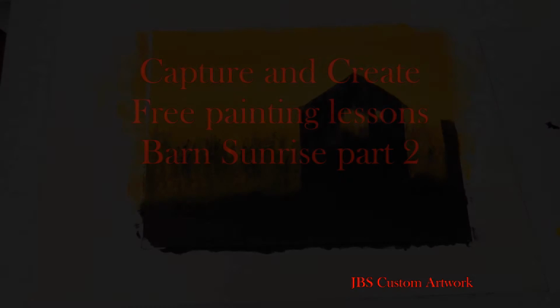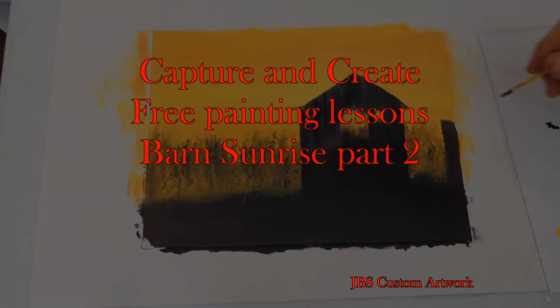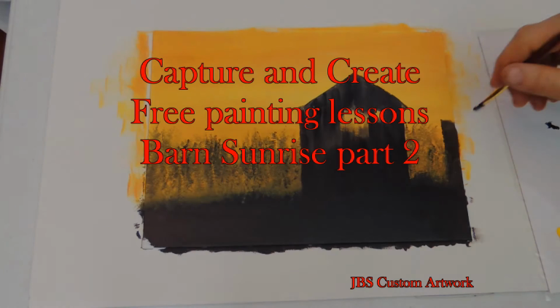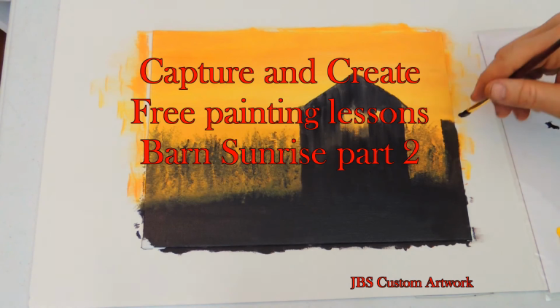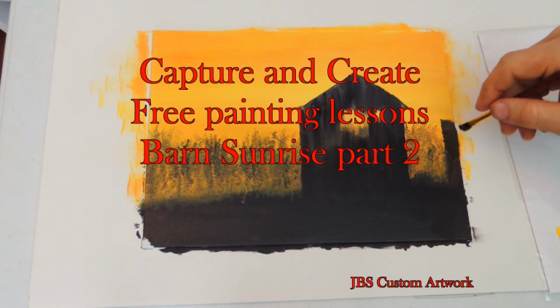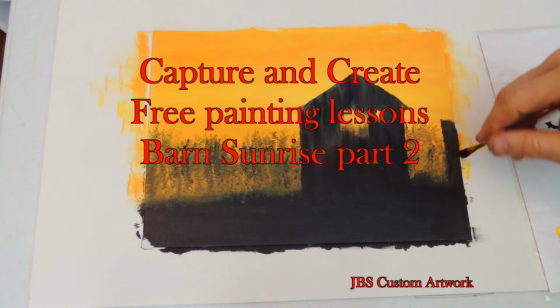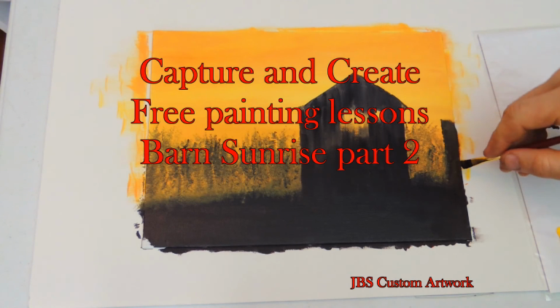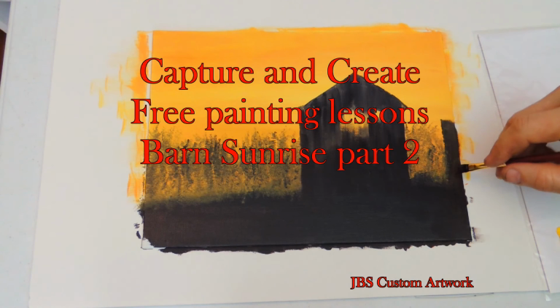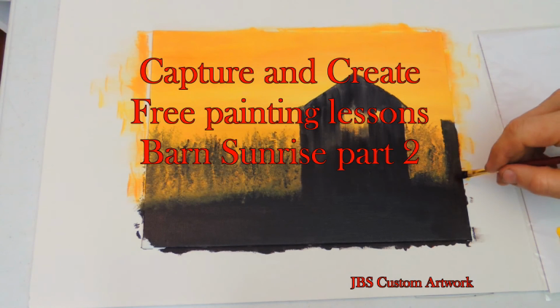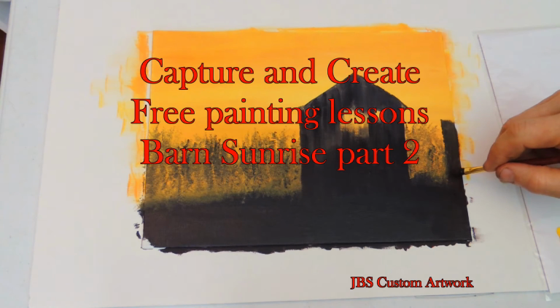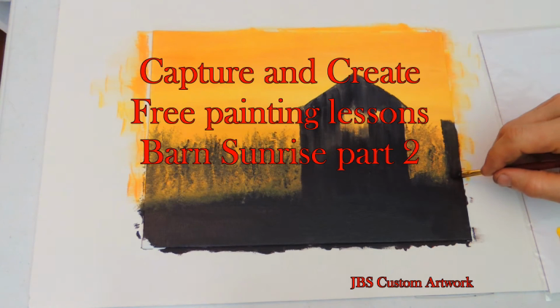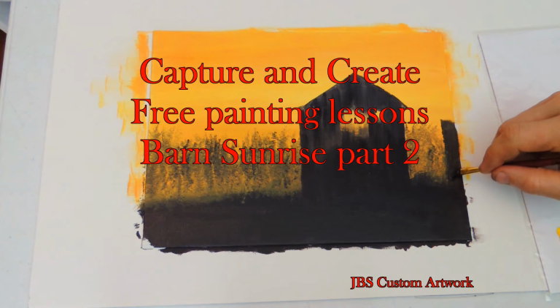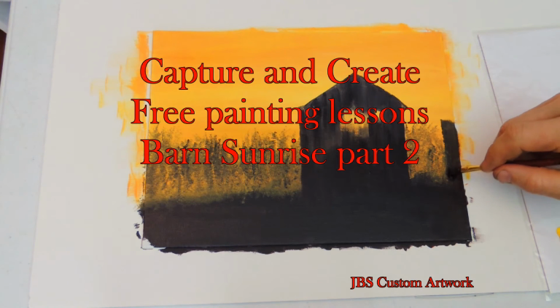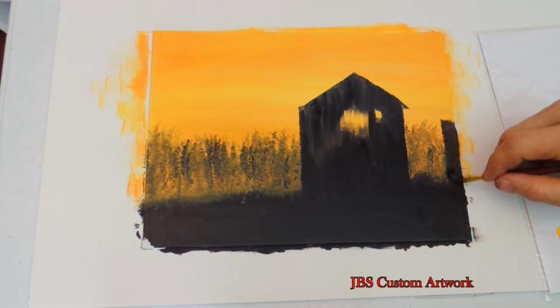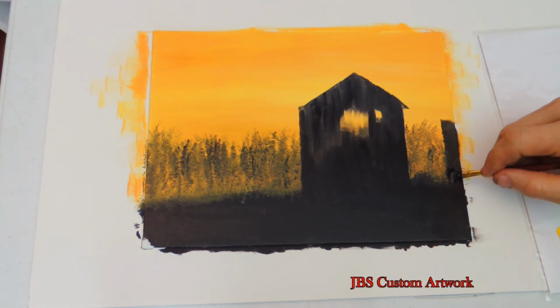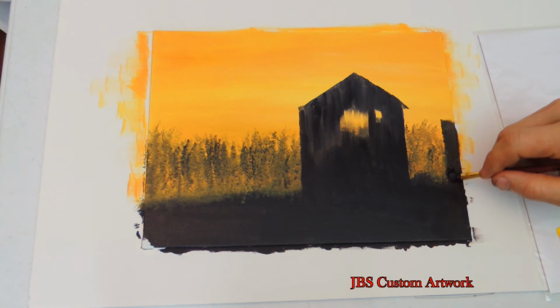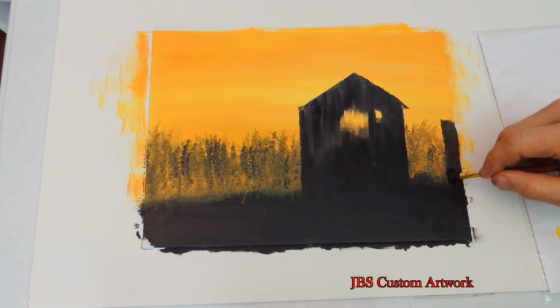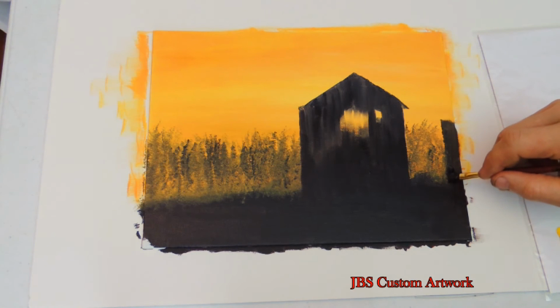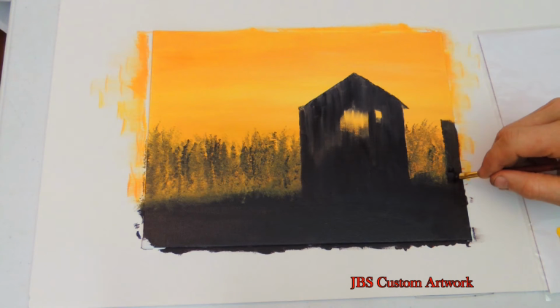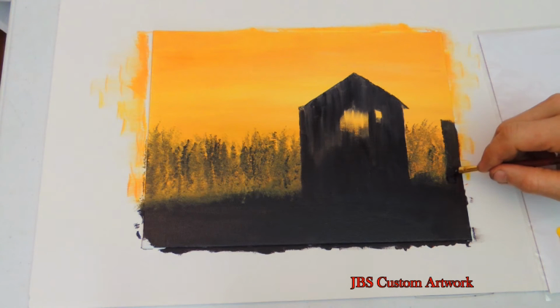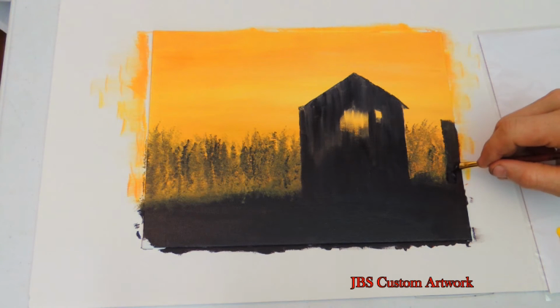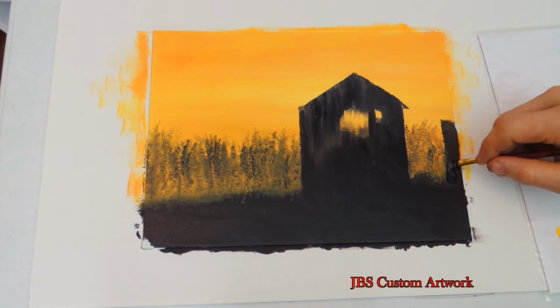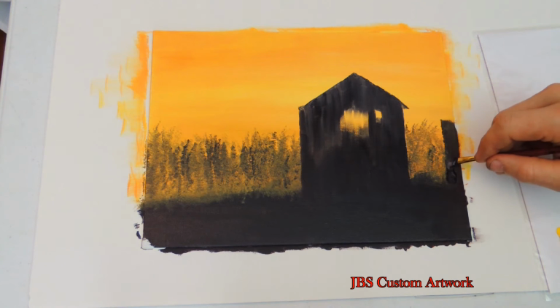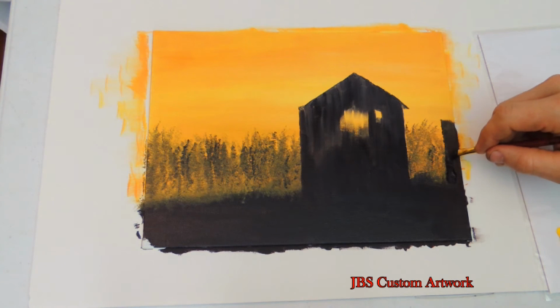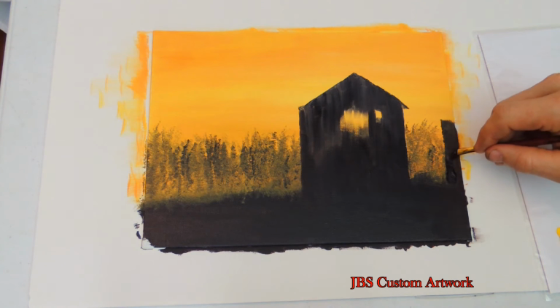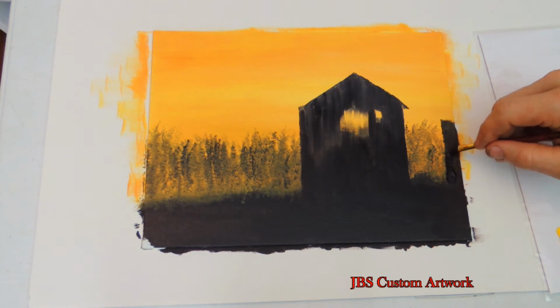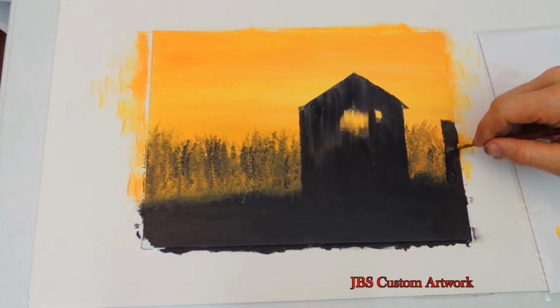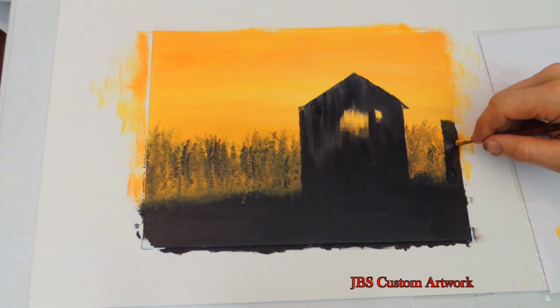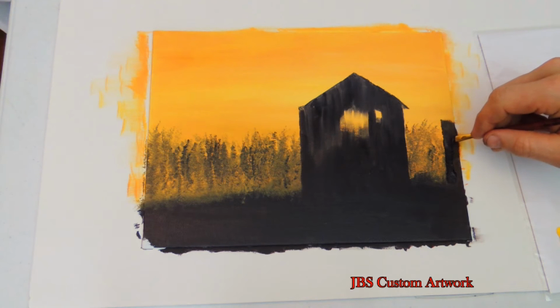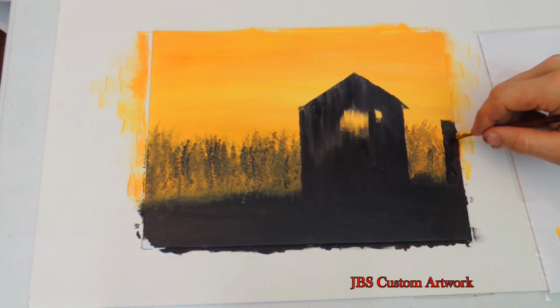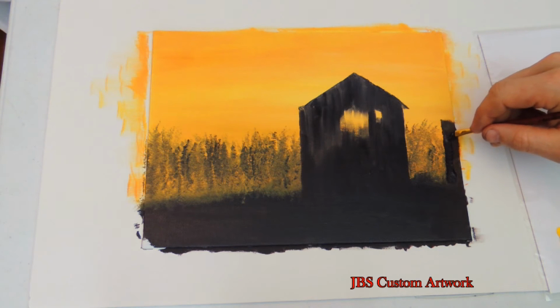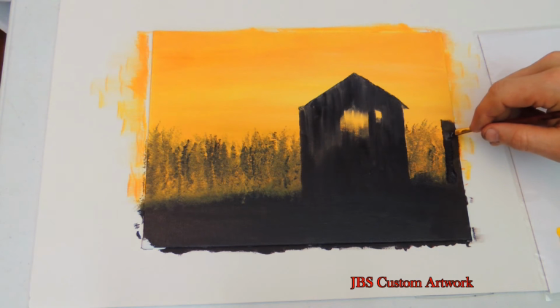Hello and welcome to Barn Sunrise Part 2. Now let's start on the tree.